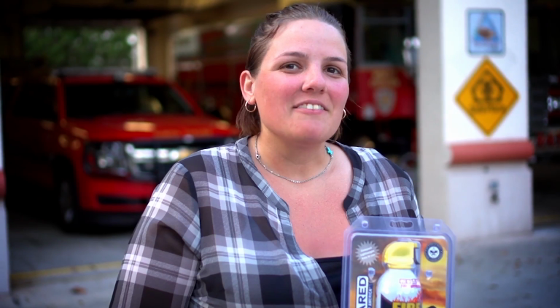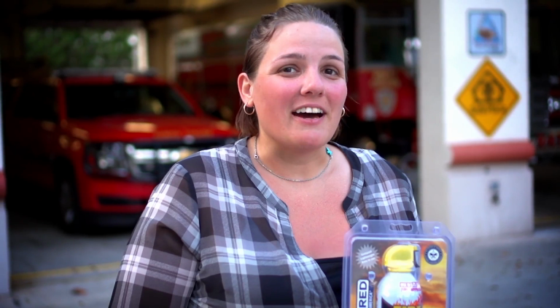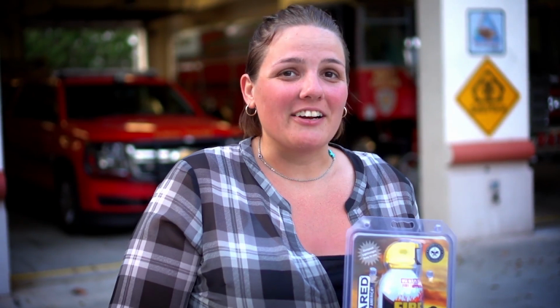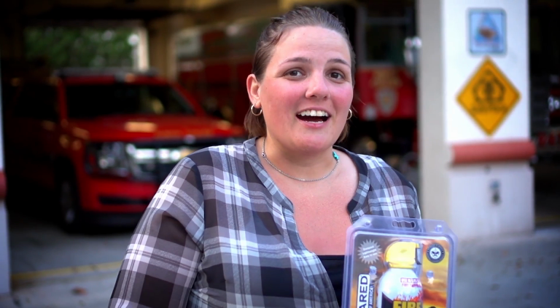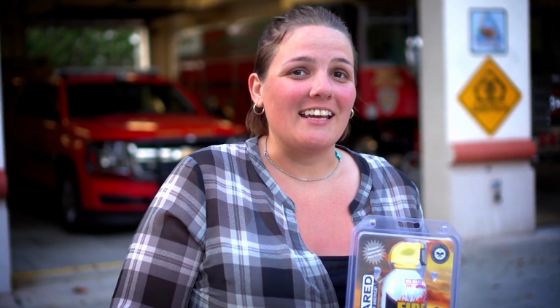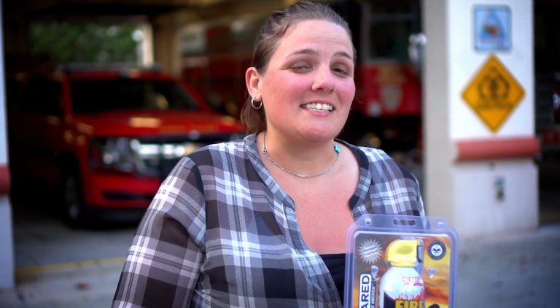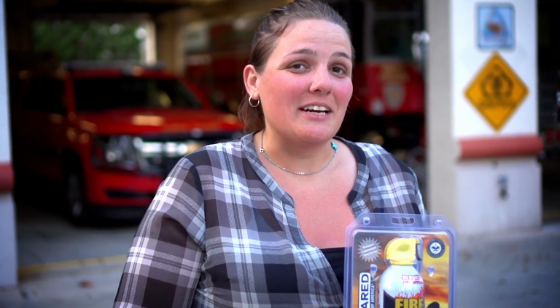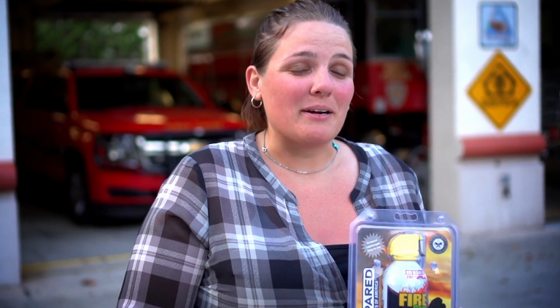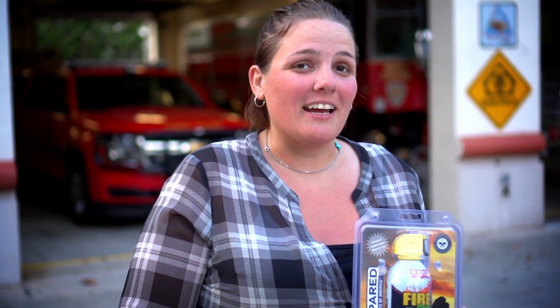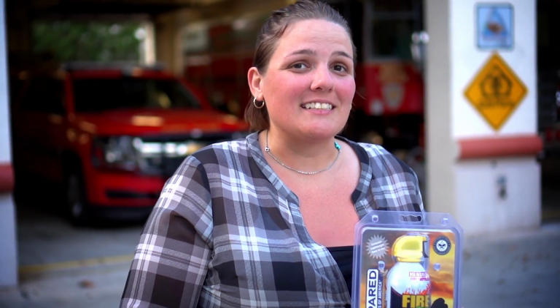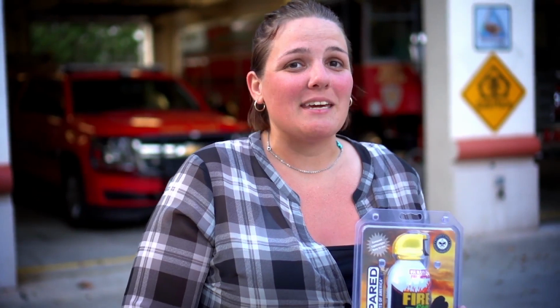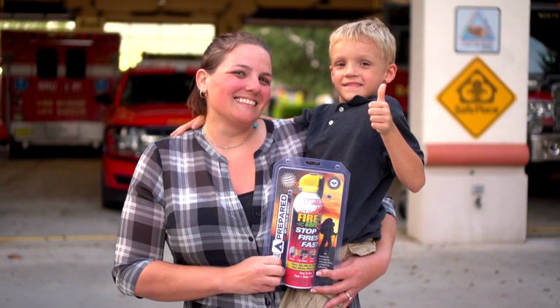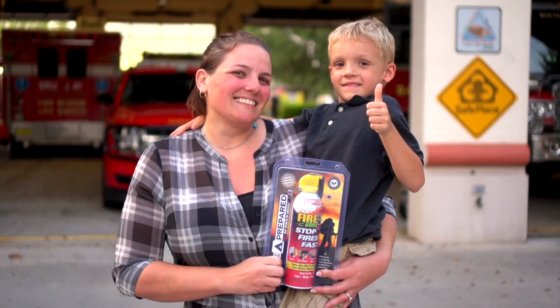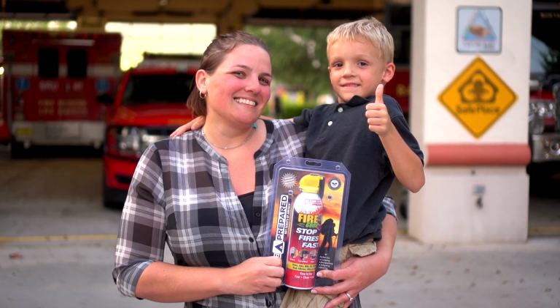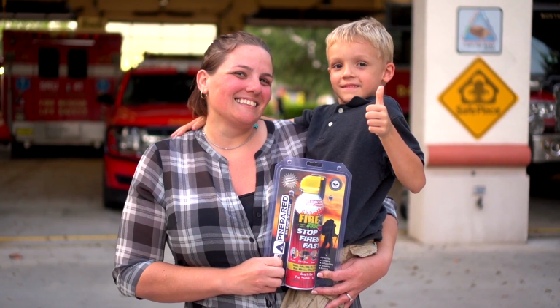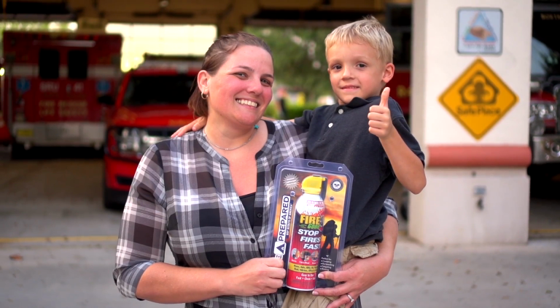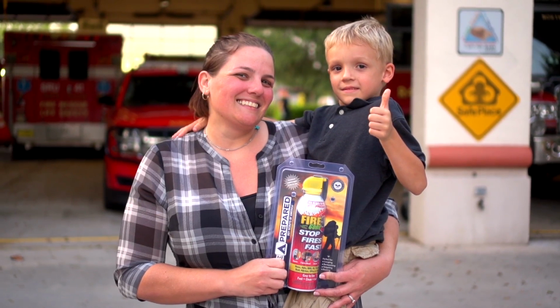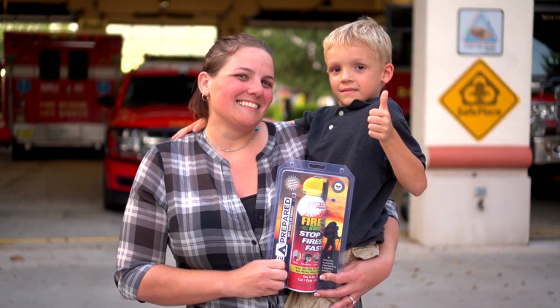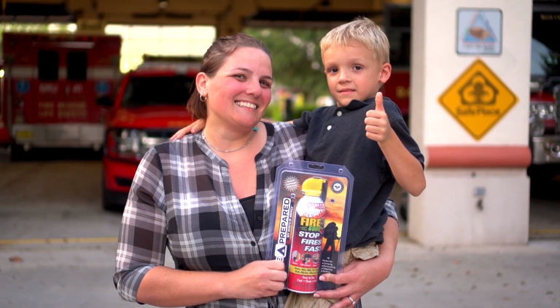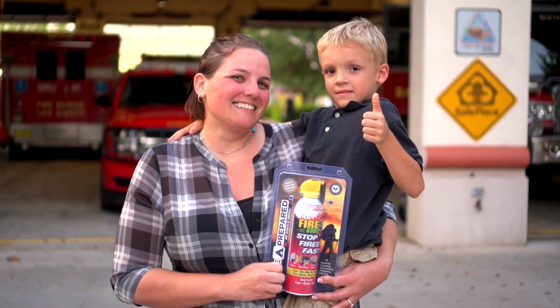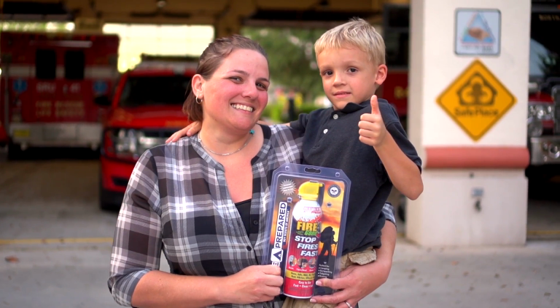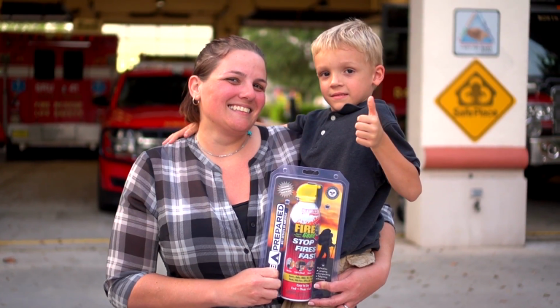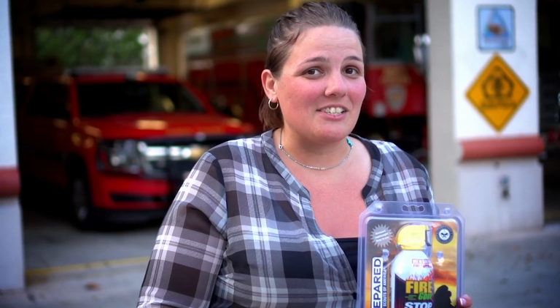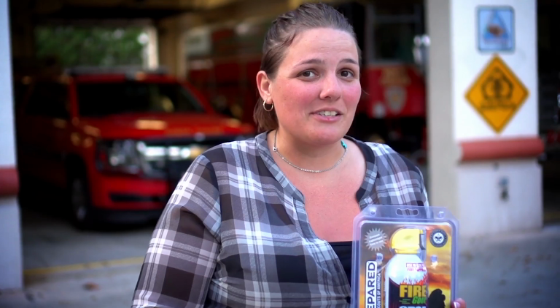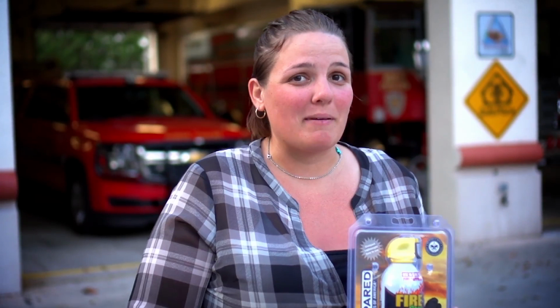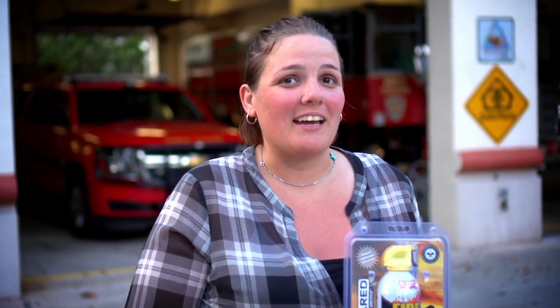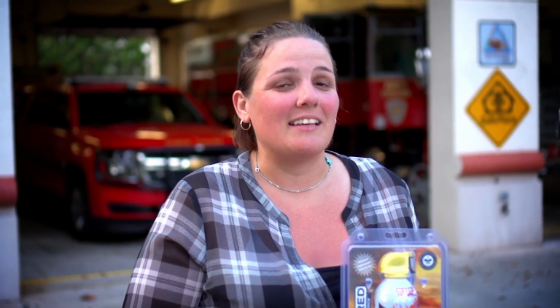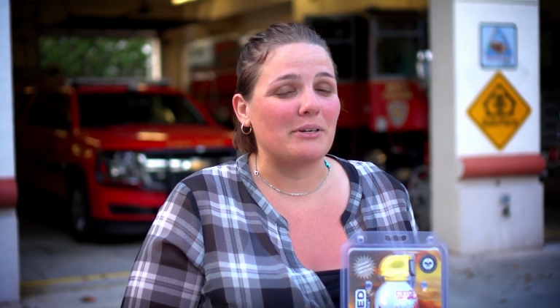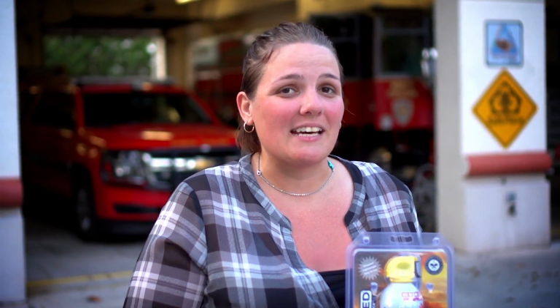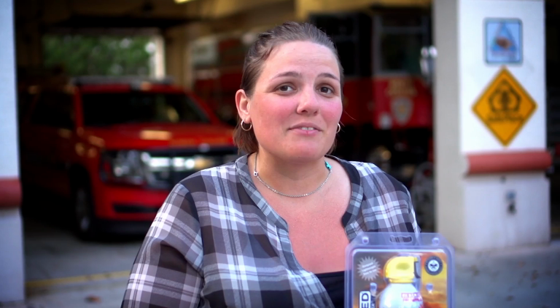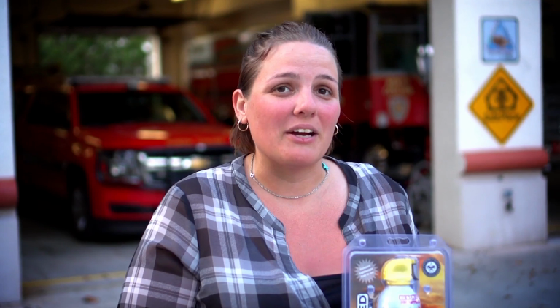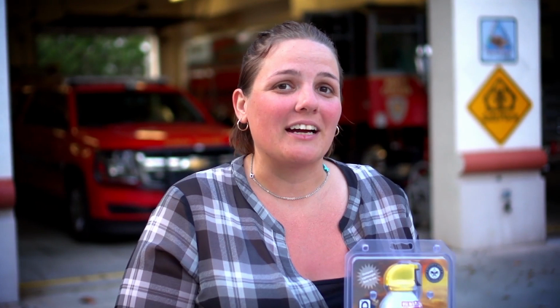Fire Gone is a great product. I keep one in my car, I keep one in my kitchen, and it's endorsed by the Boy Scouts of America.